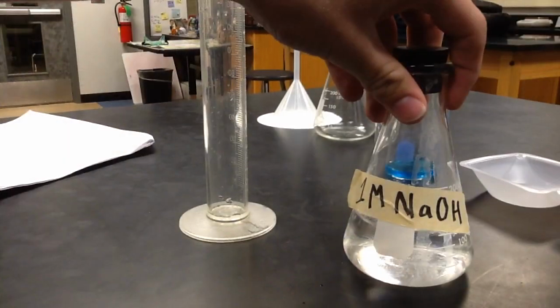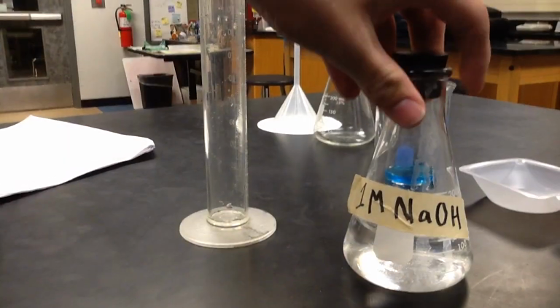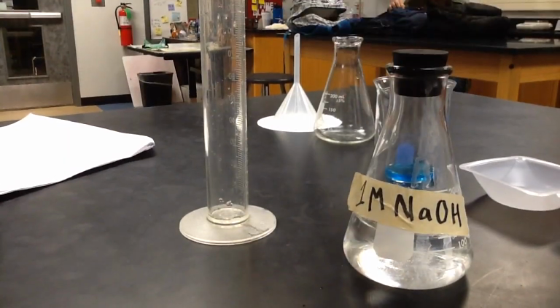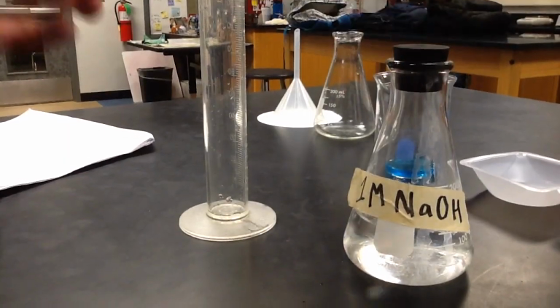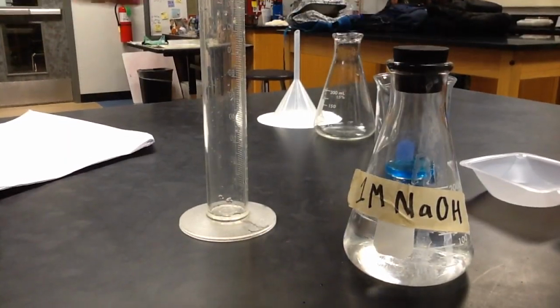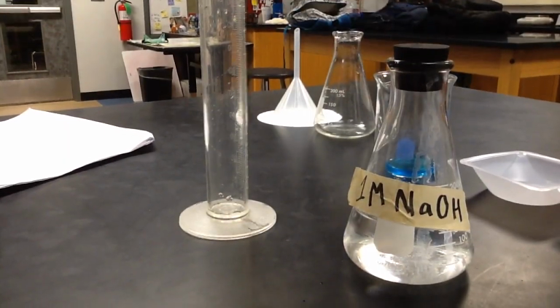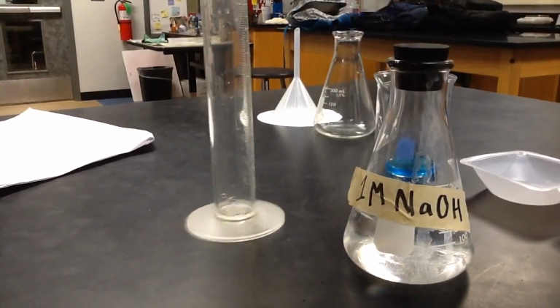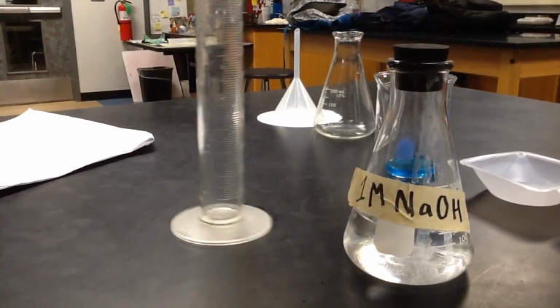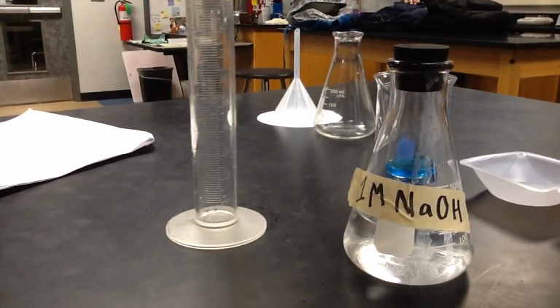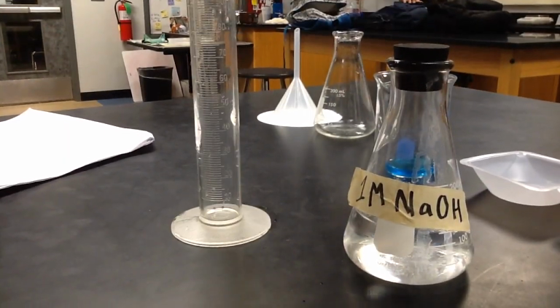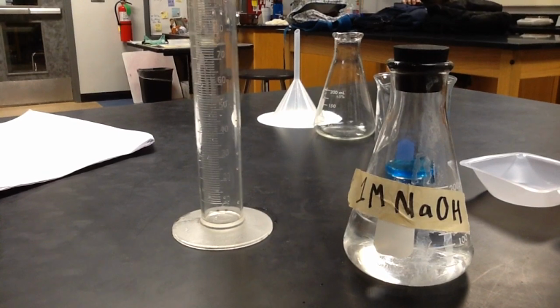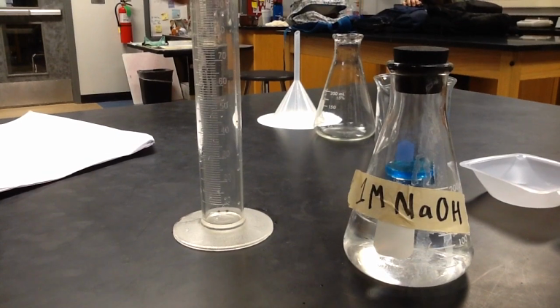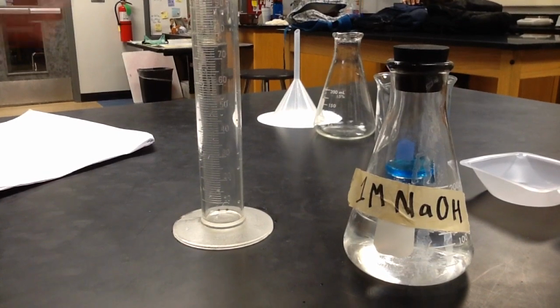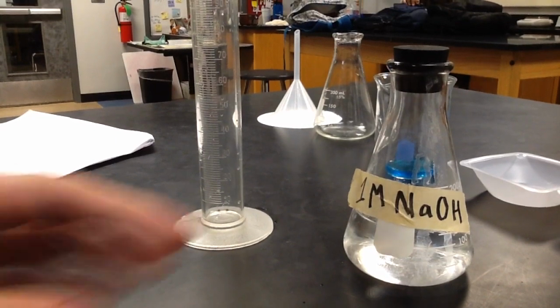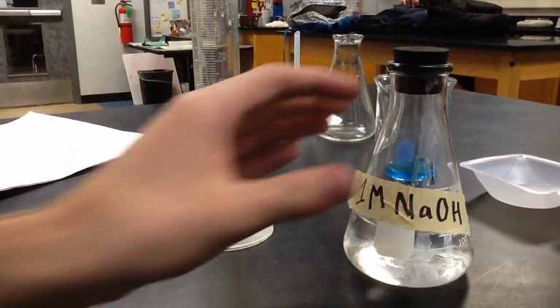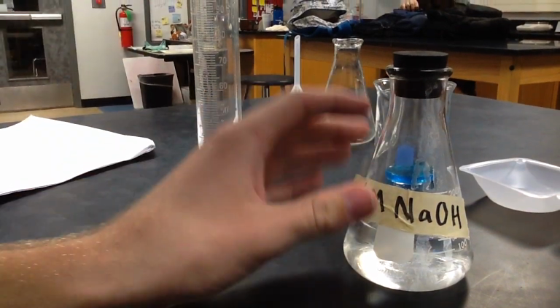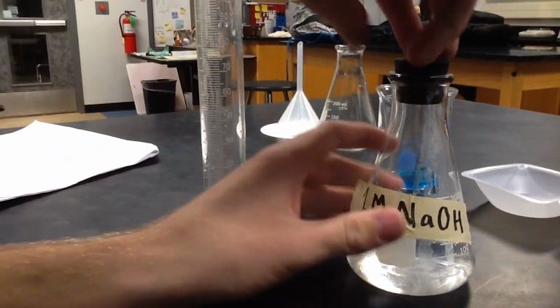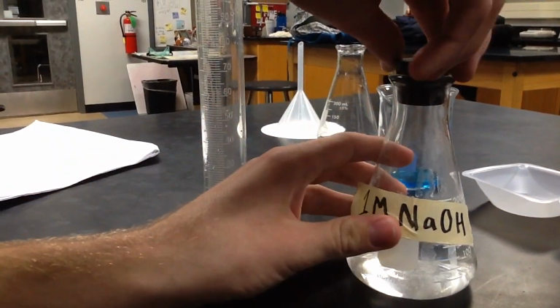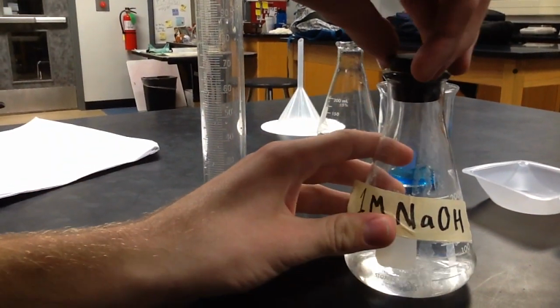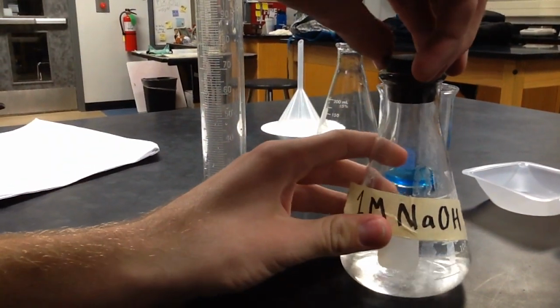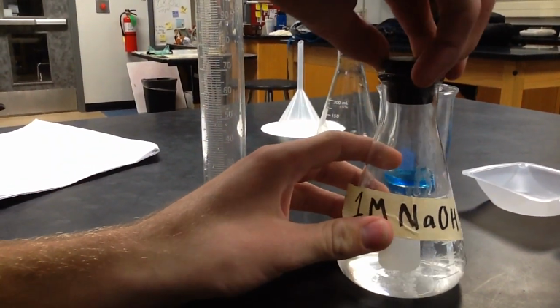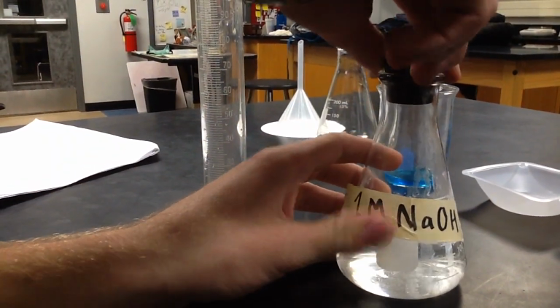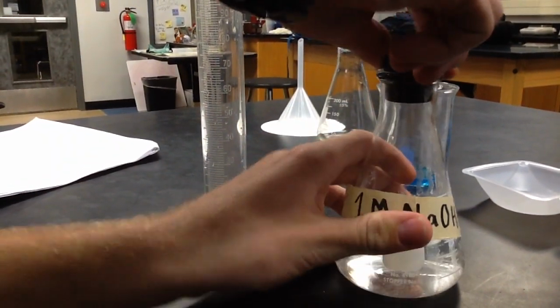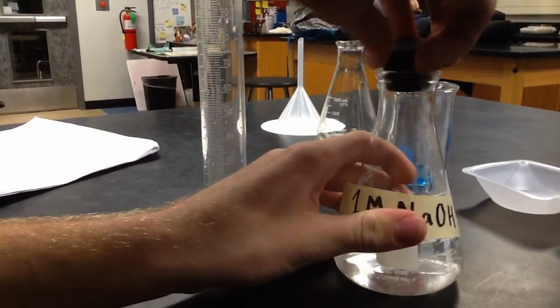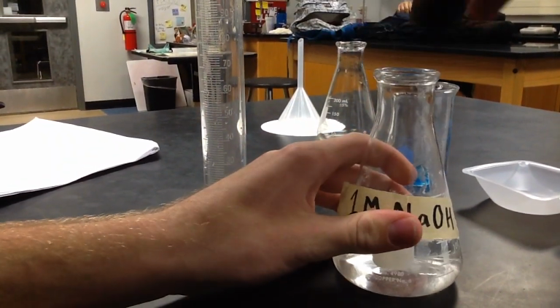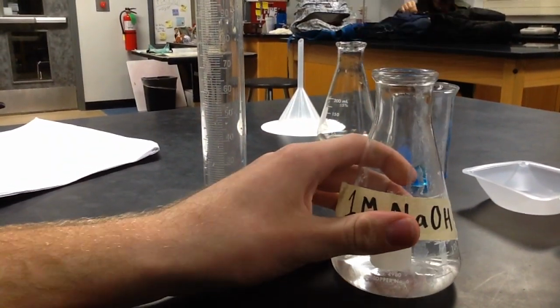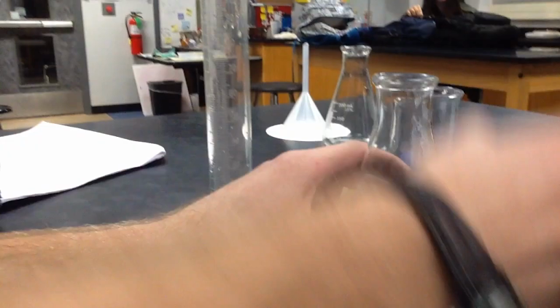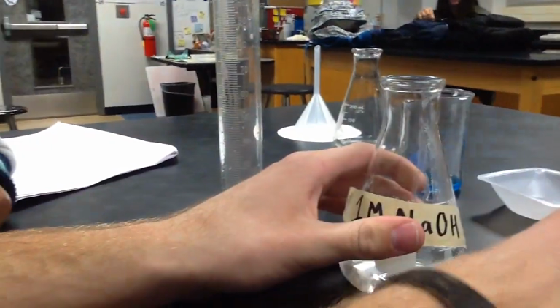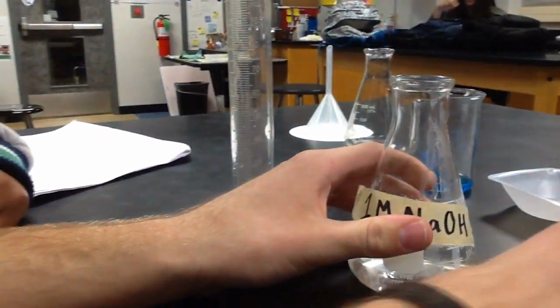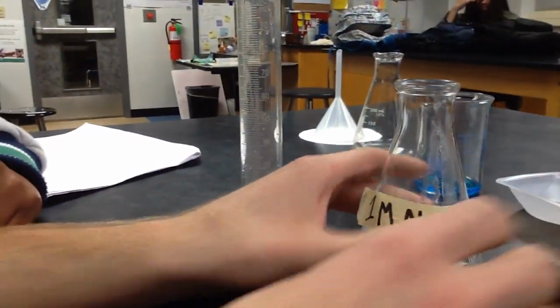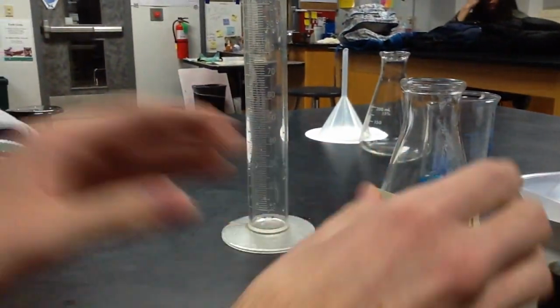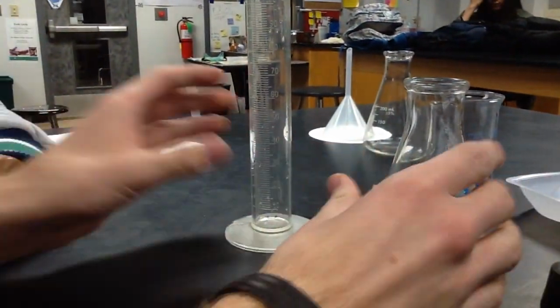Do the same step with the sodium hydroxide, but this time make sure the sodium hydroxide is at 50 milliliters.